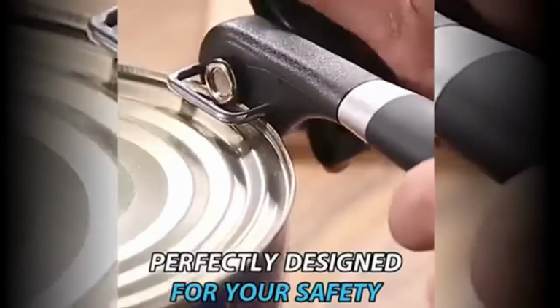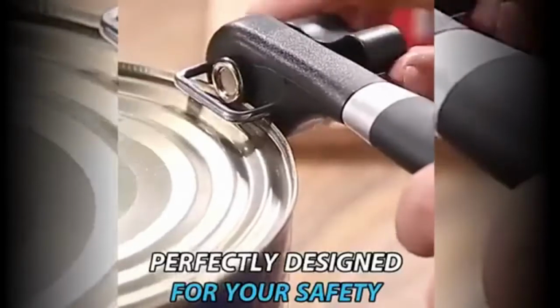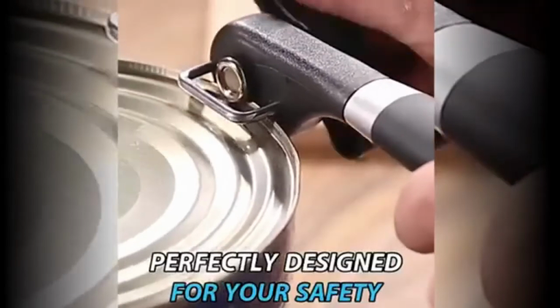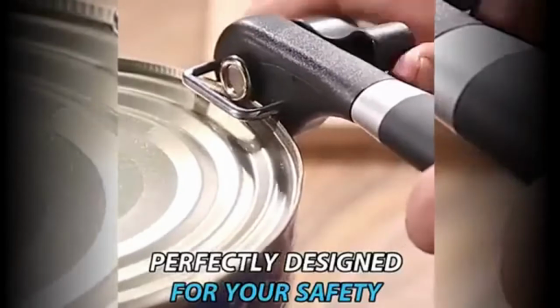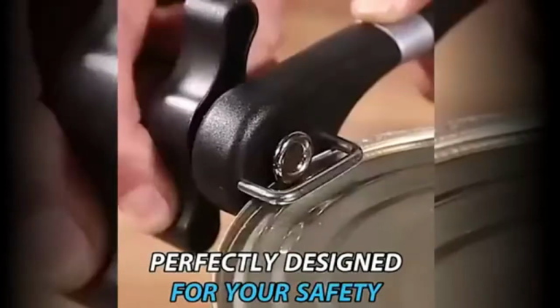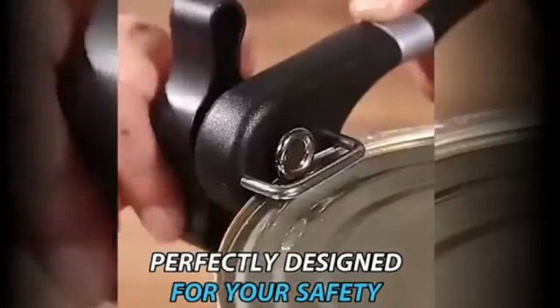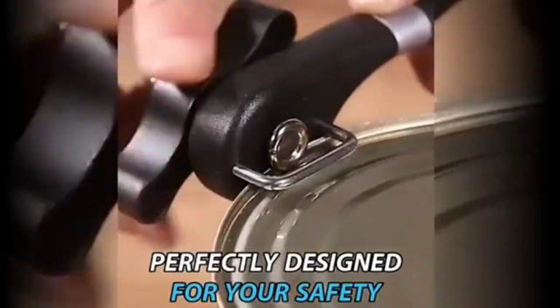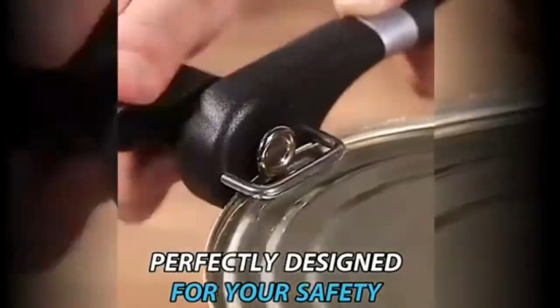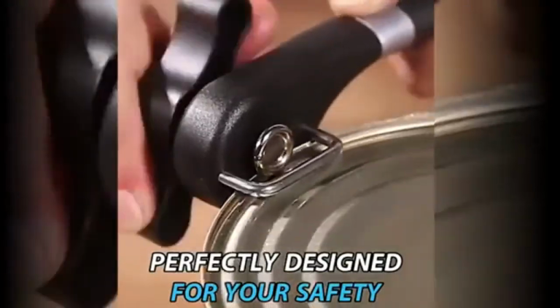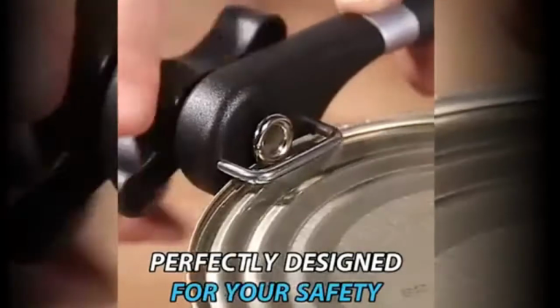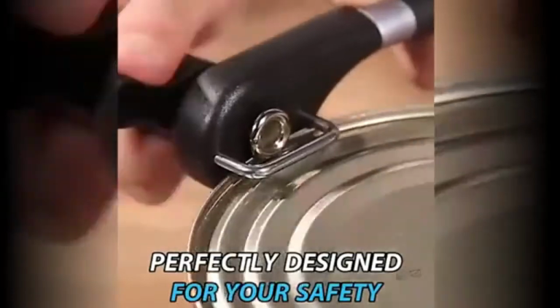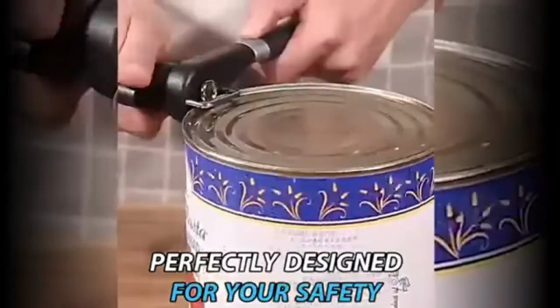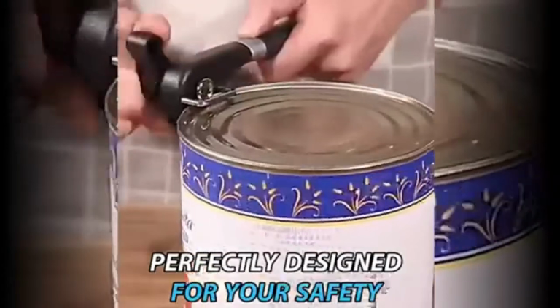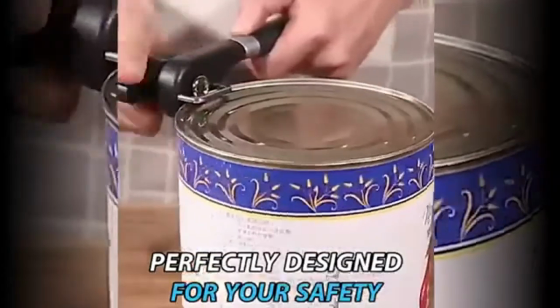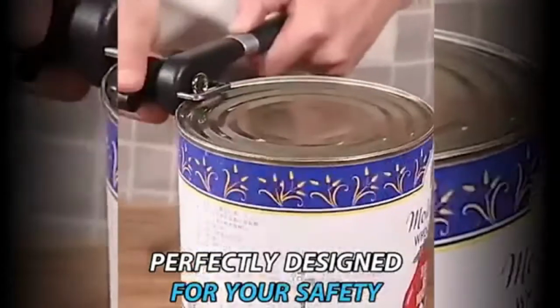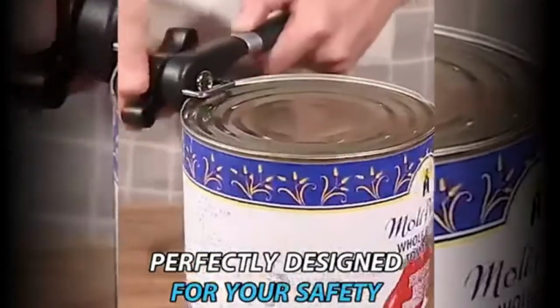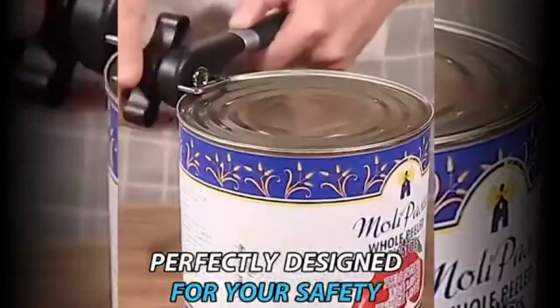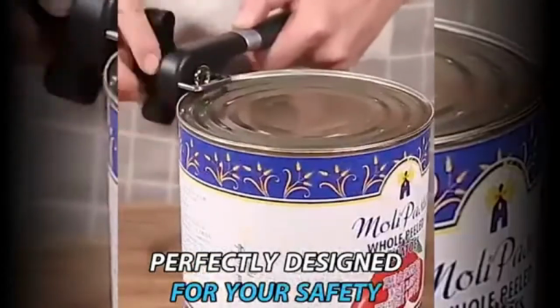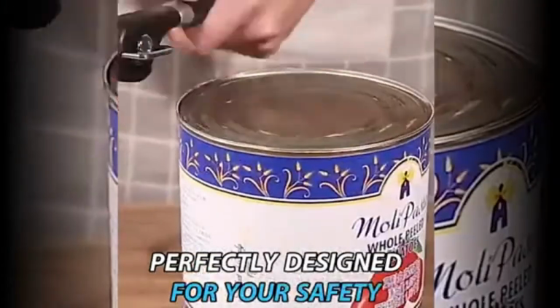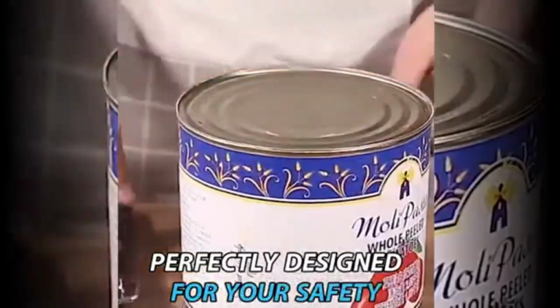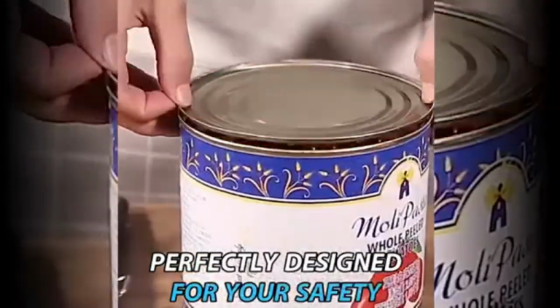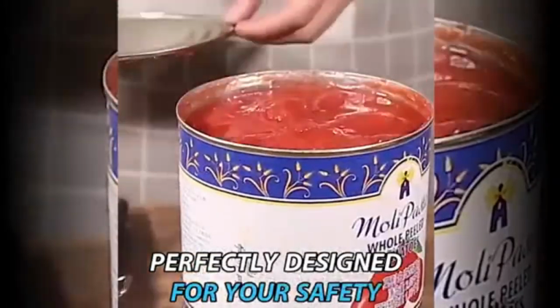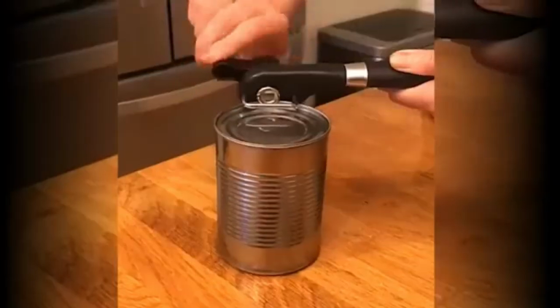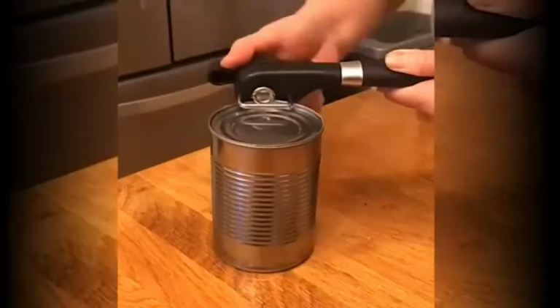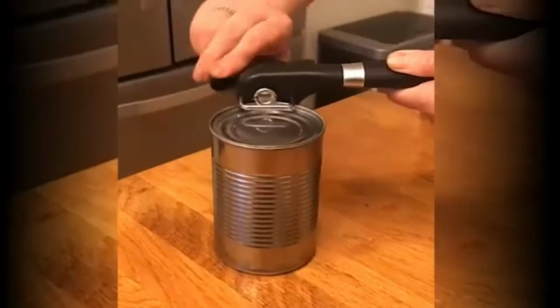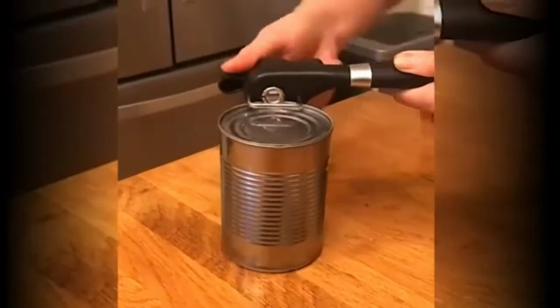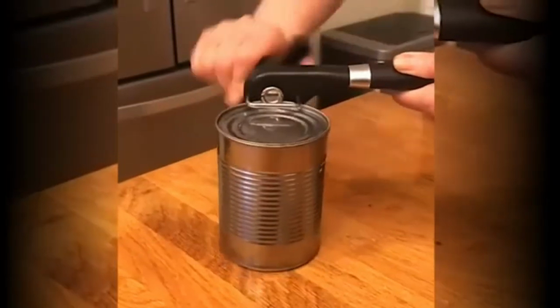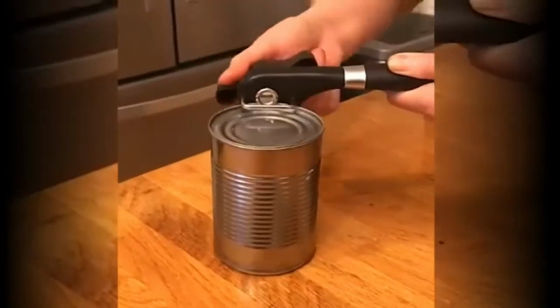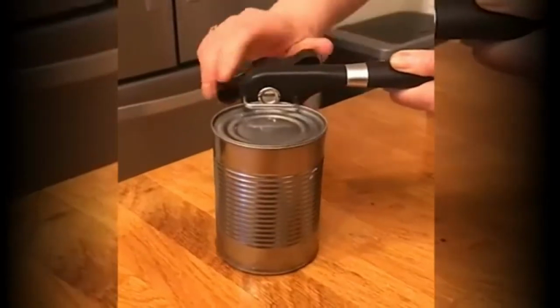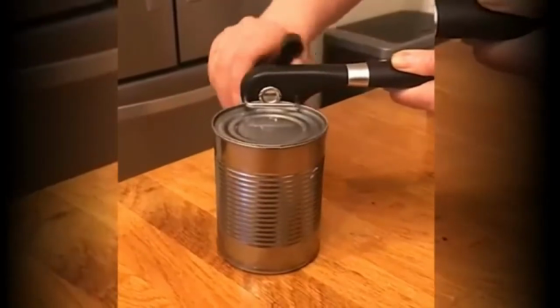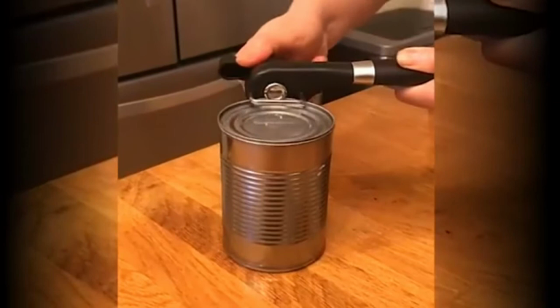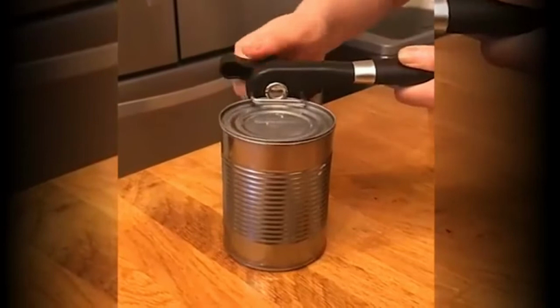Easy to use can opener with ergonomic design. An easy turning knob and a comfortable crank handle makes can opener cutting open cans effortless, fast, and simple.